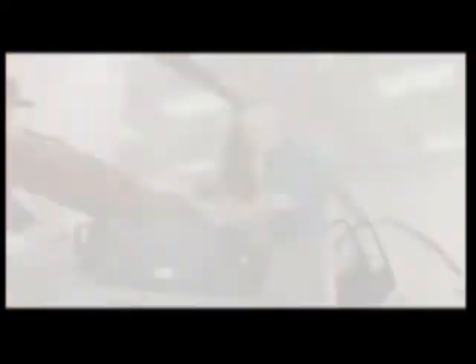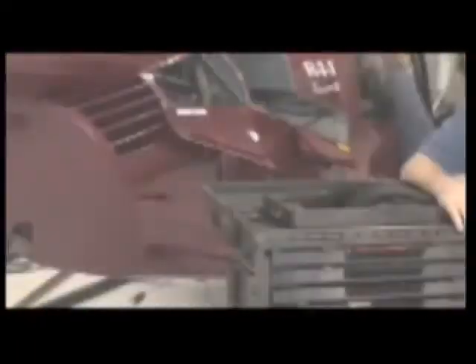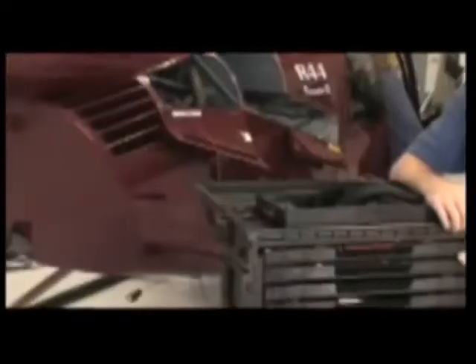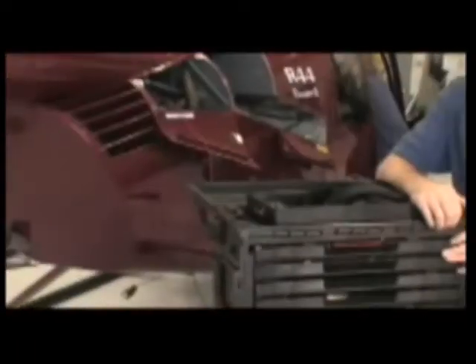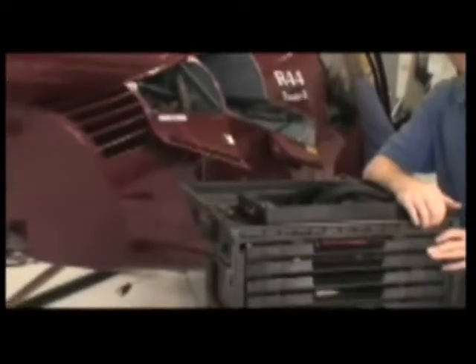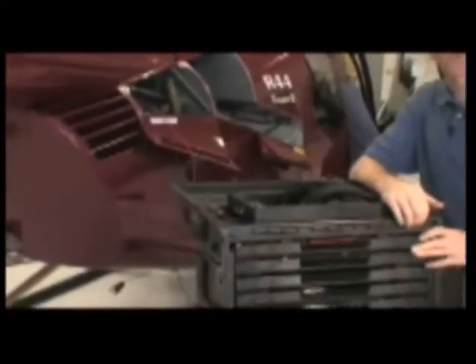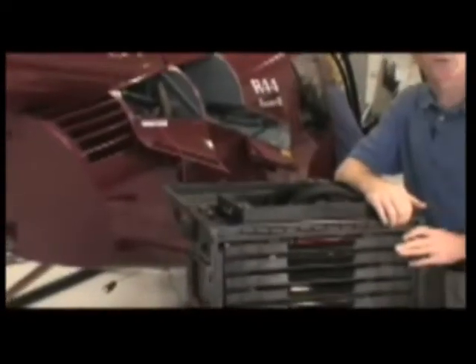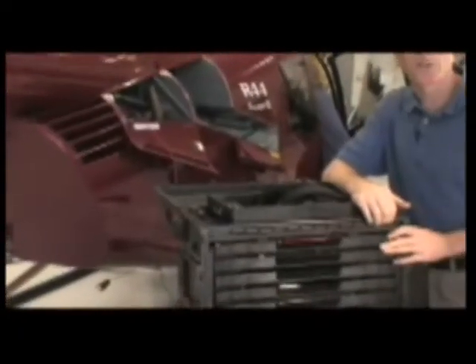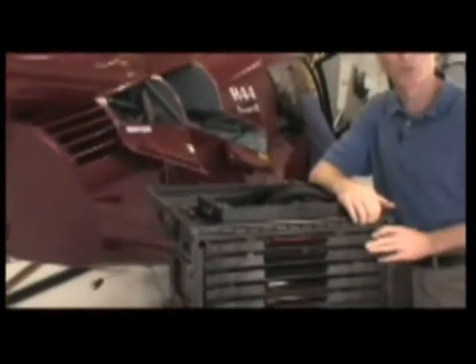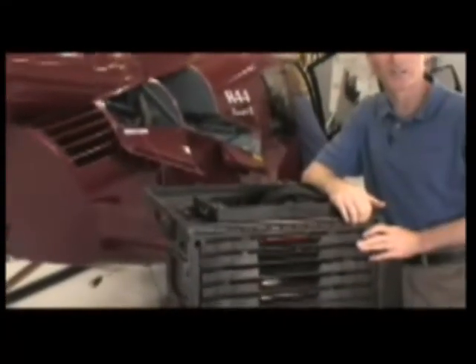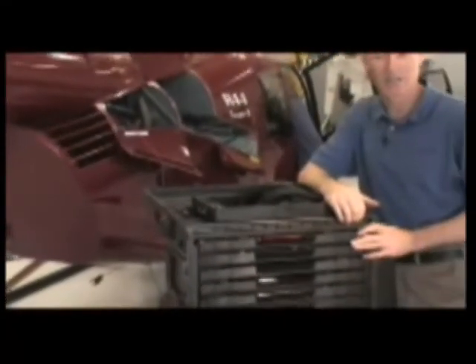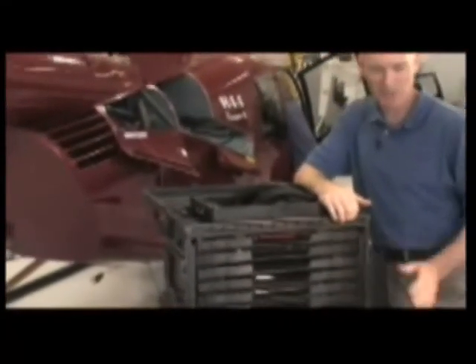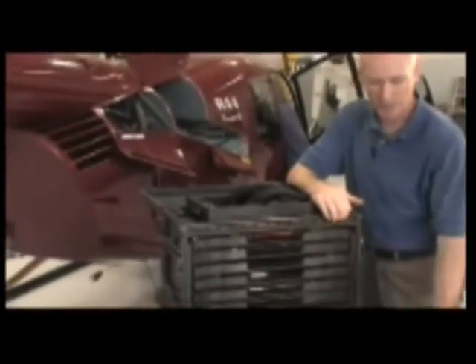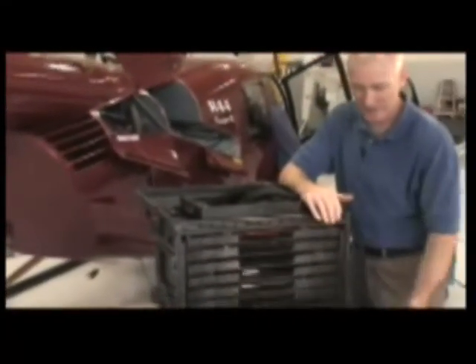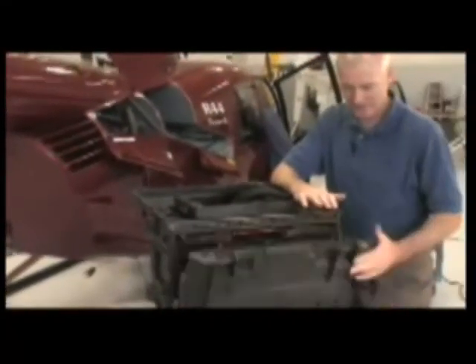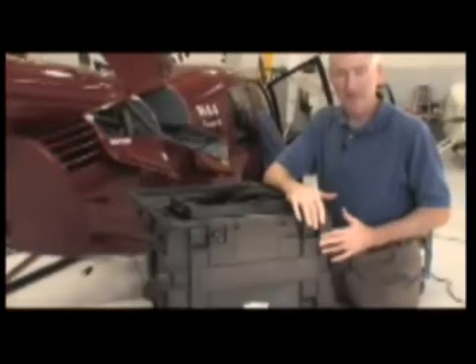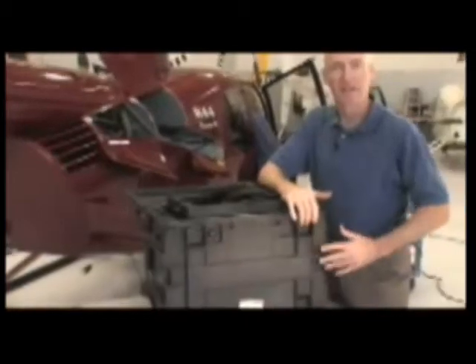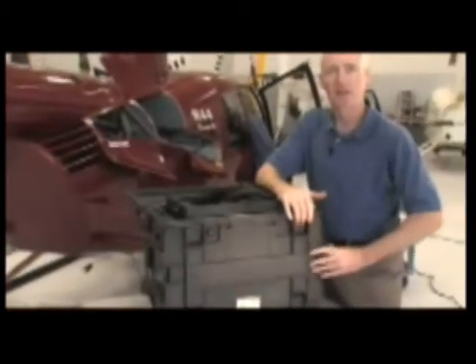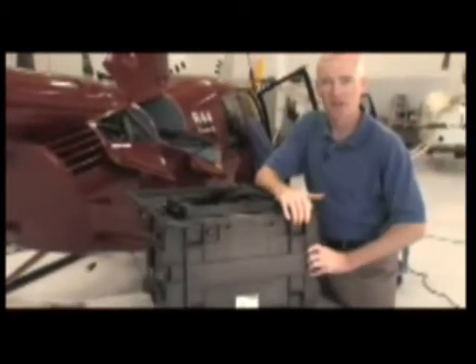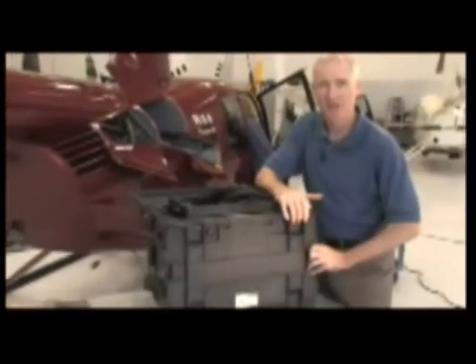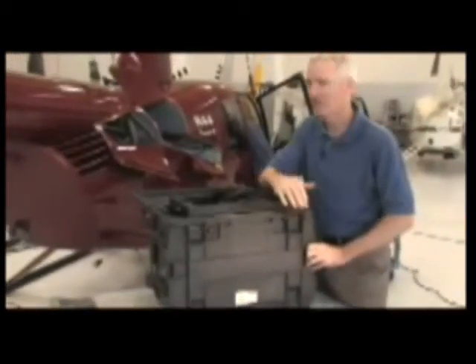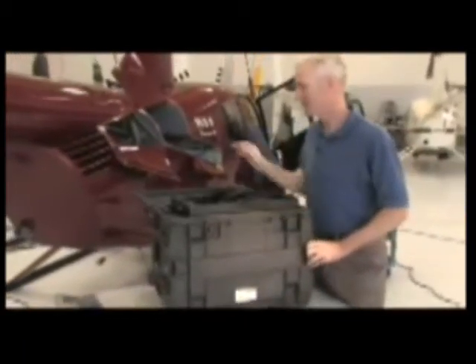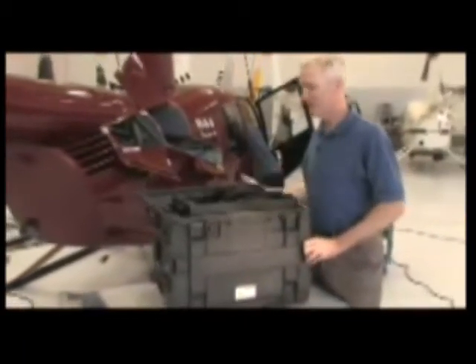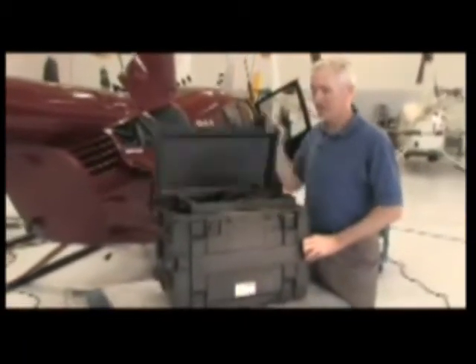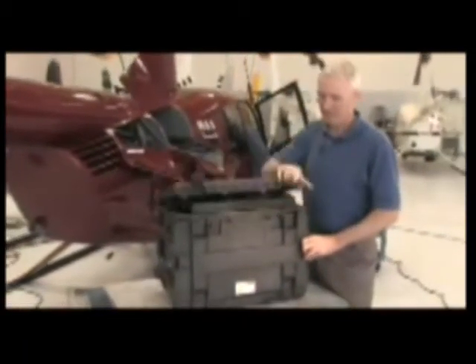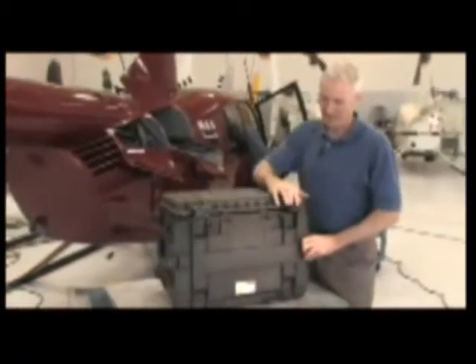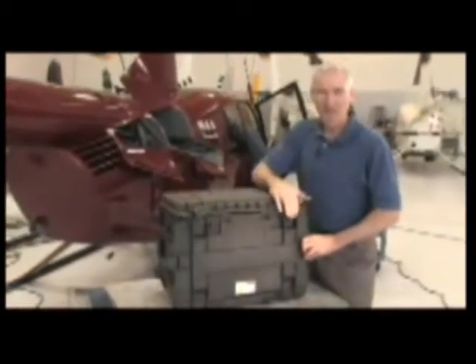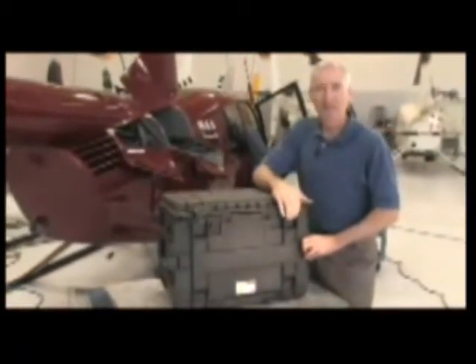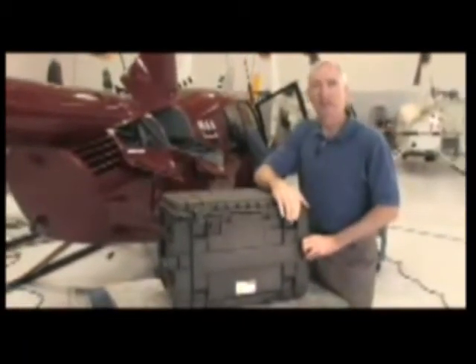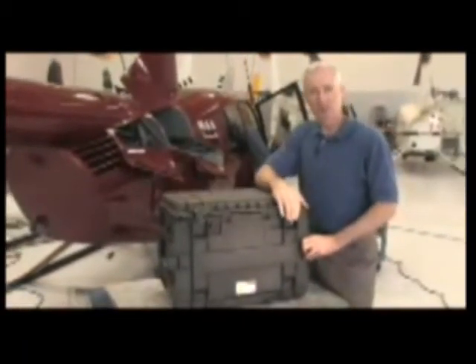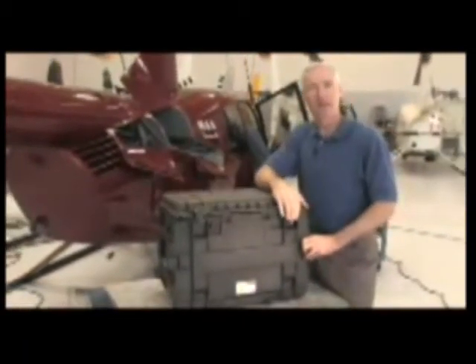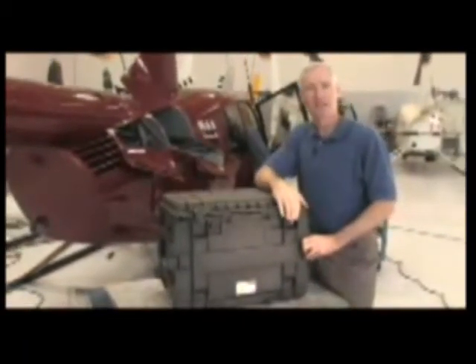The new 0450 tool chest — it's mobility and organization, and it's Pelikan tough.